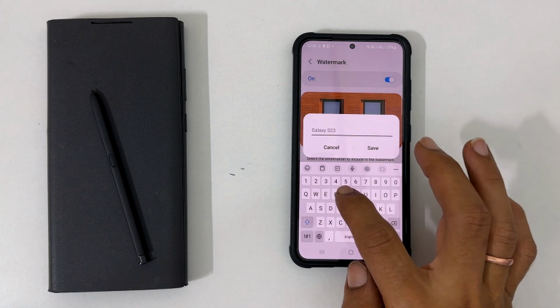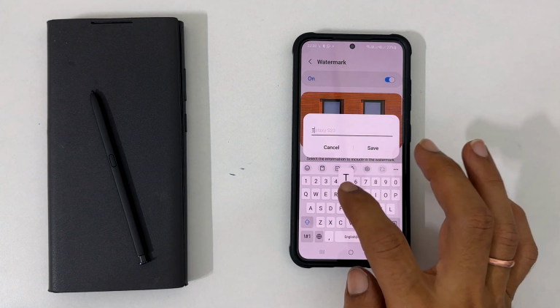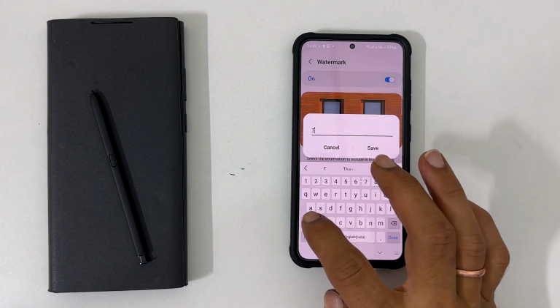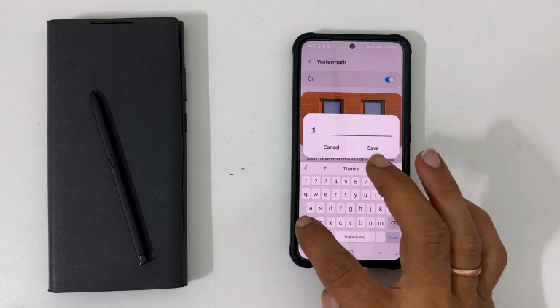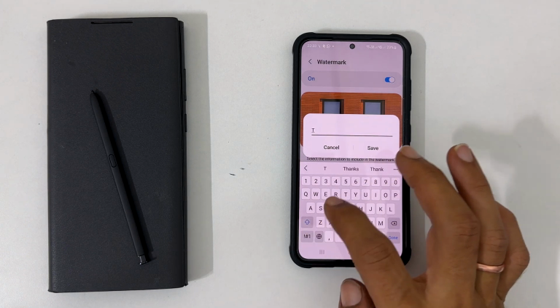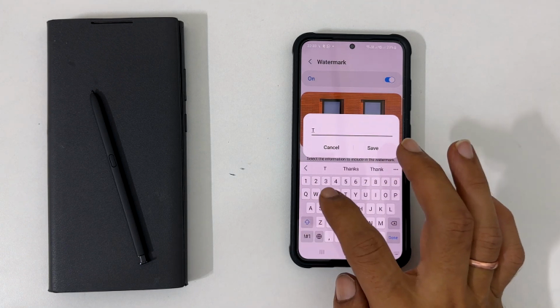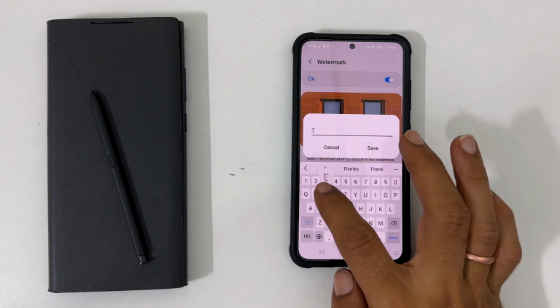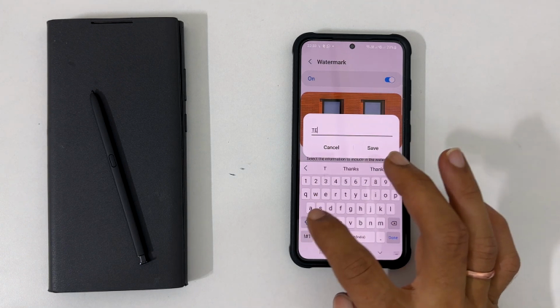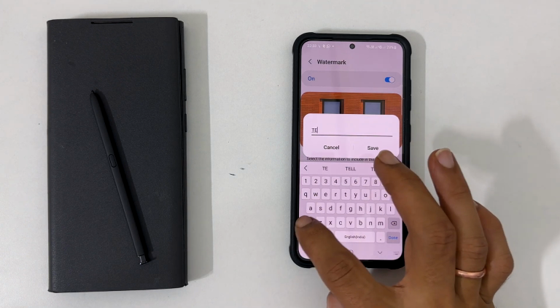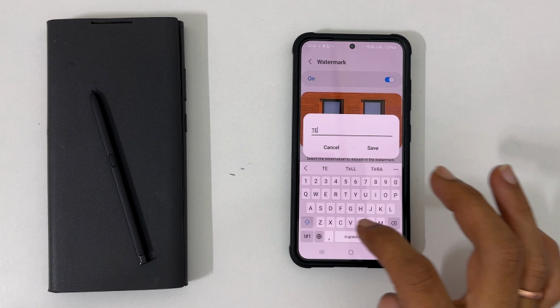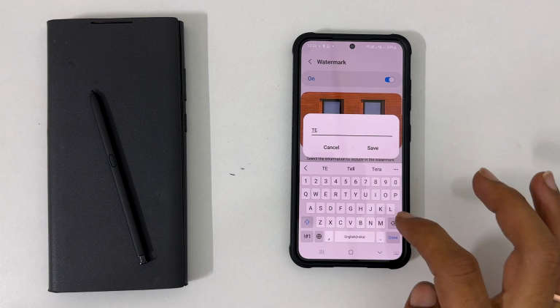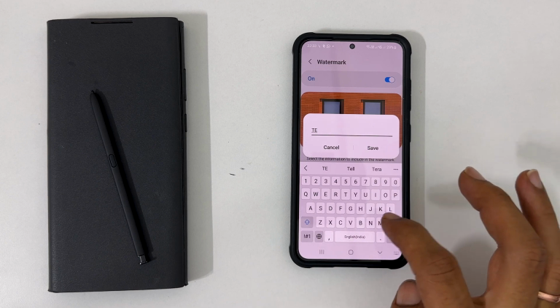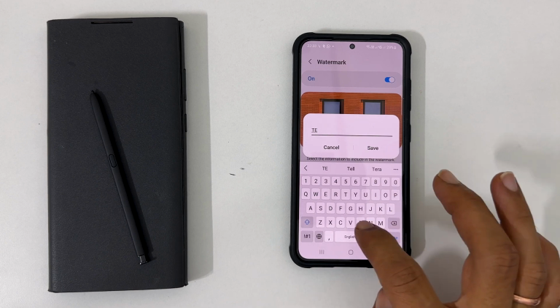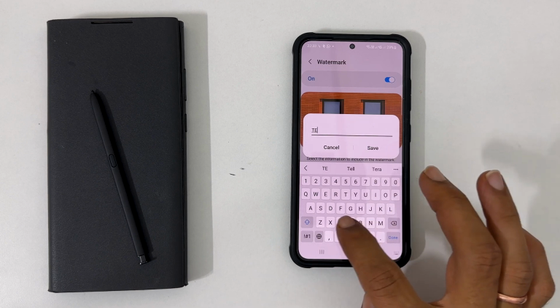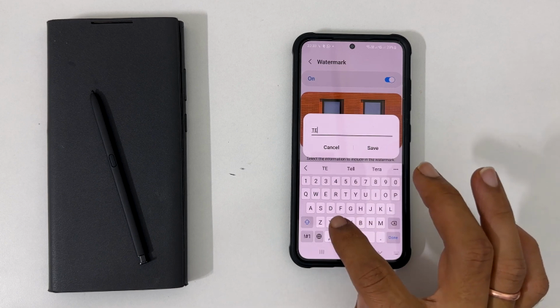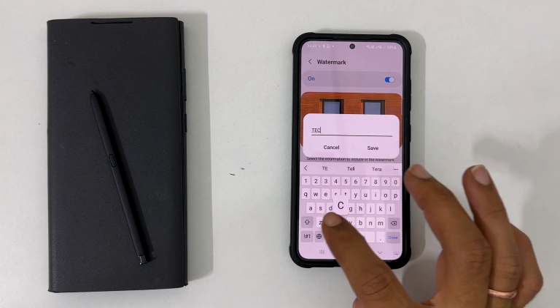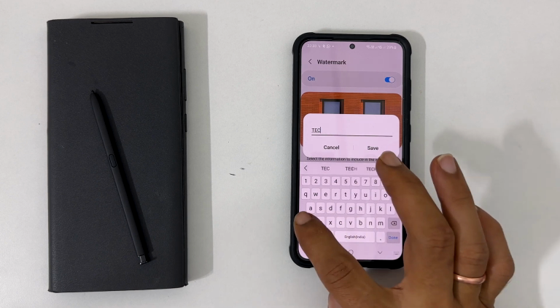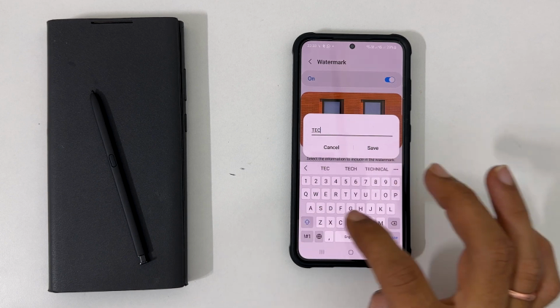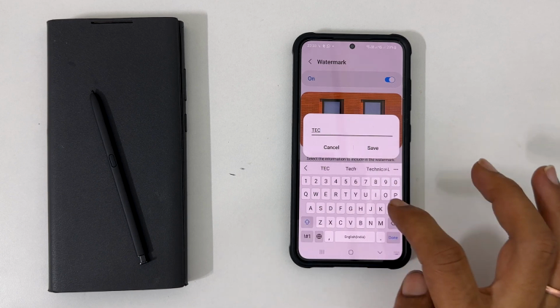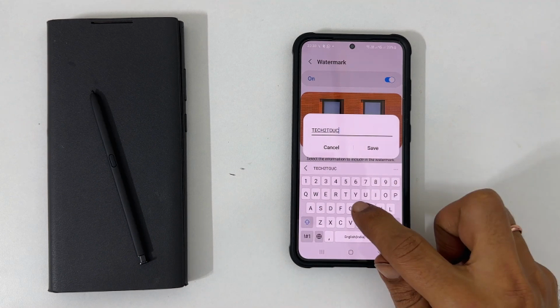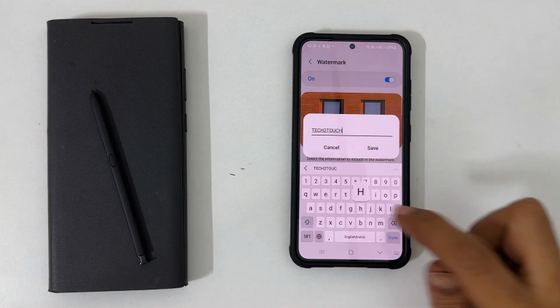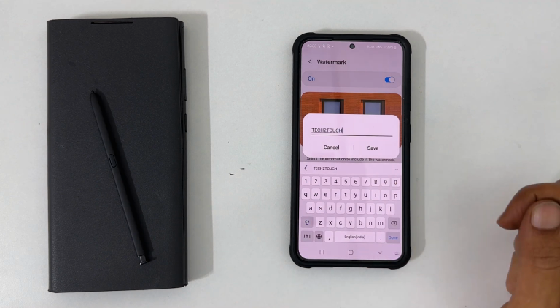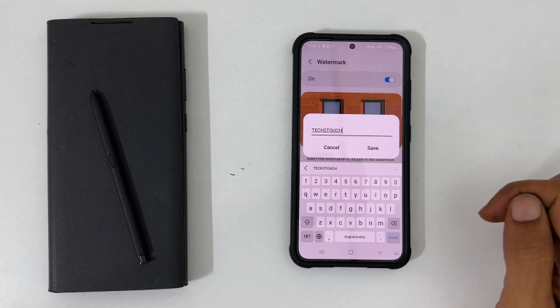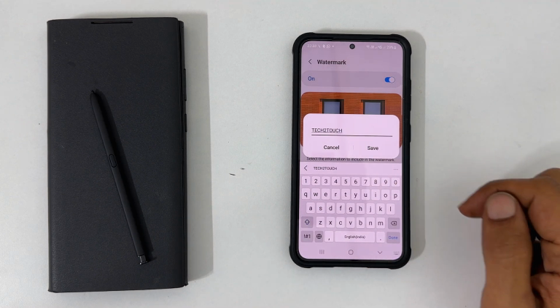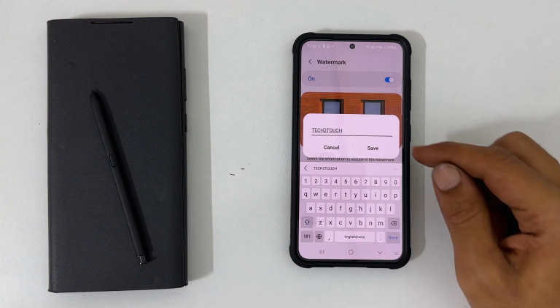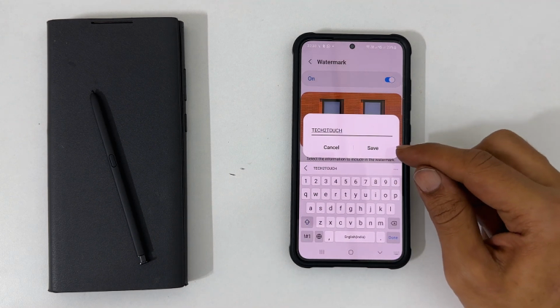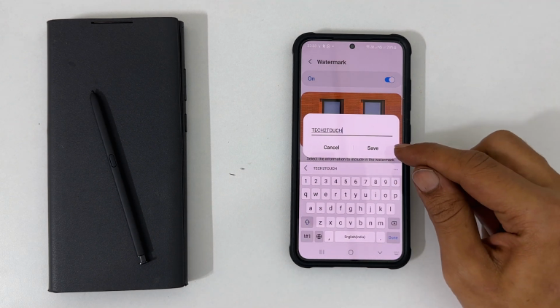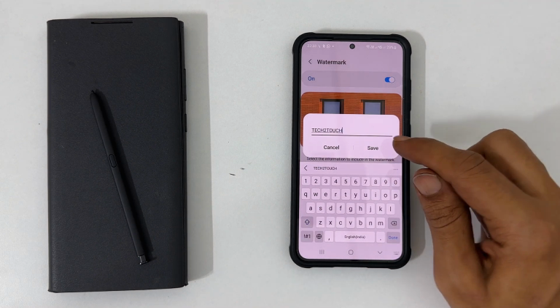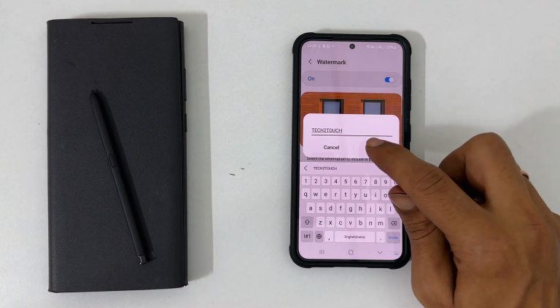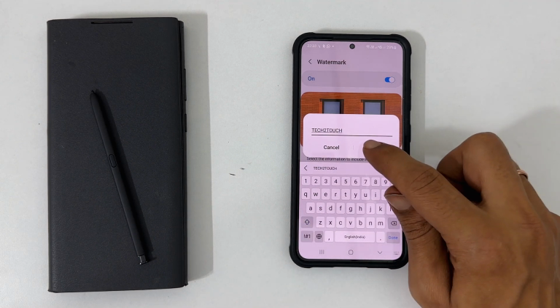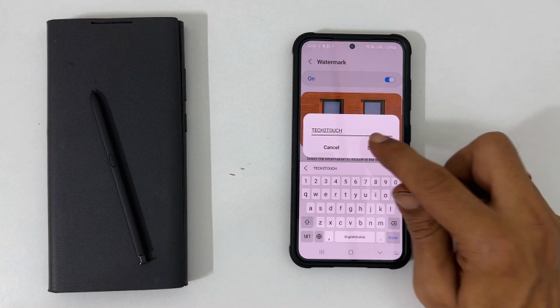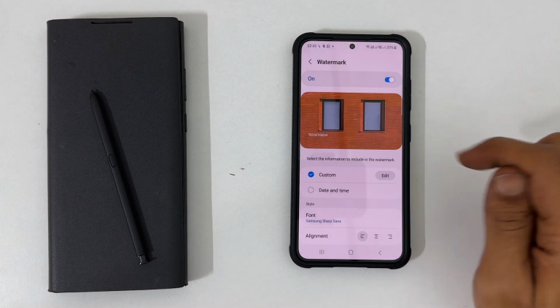Type the word you wish to appear in the photos. For example, let me type my YouTube channel name. Once finished, tap save.